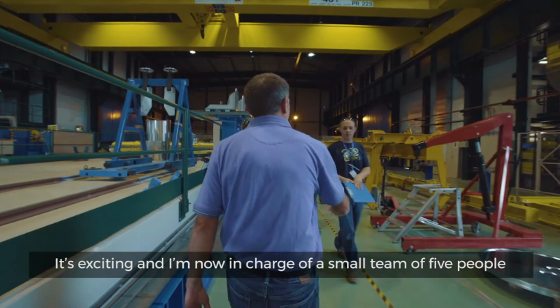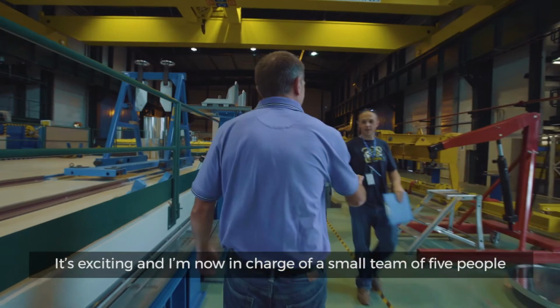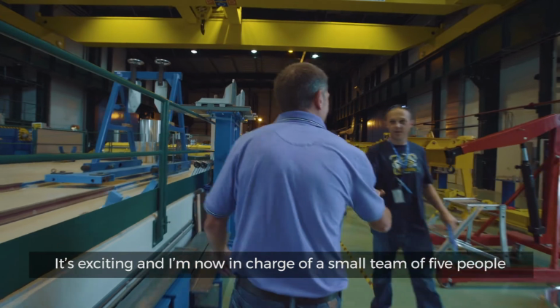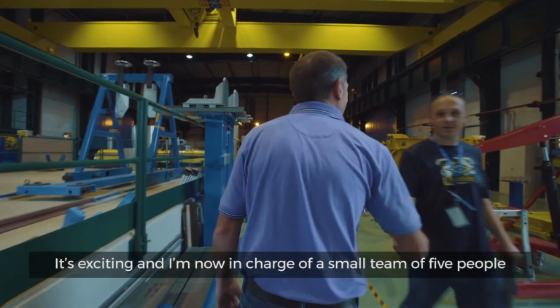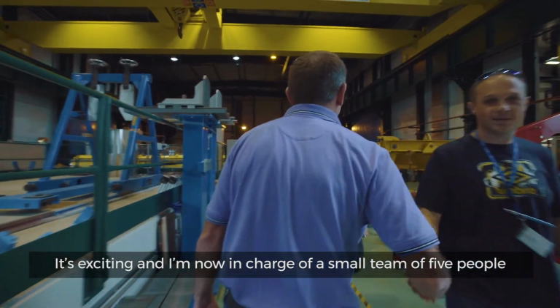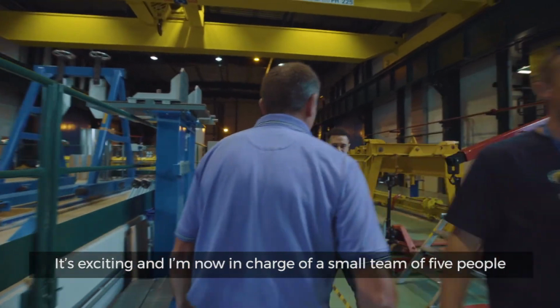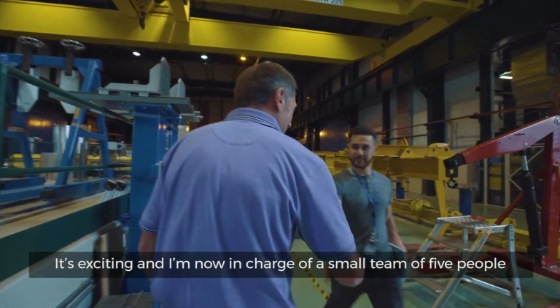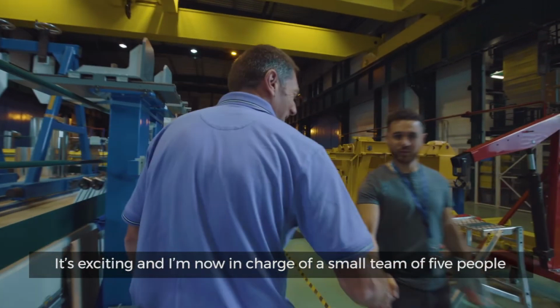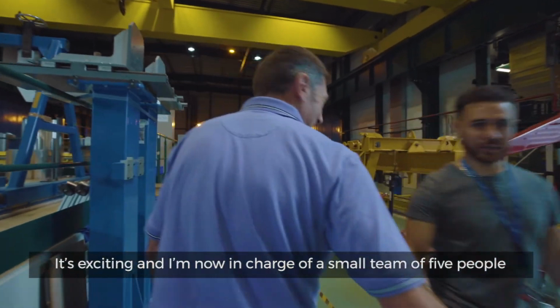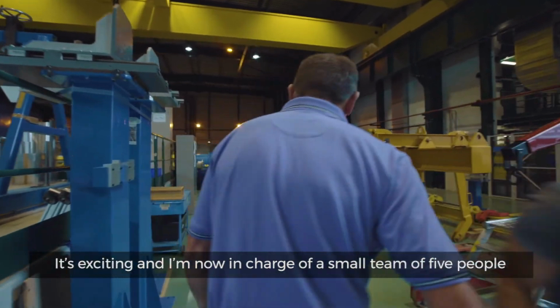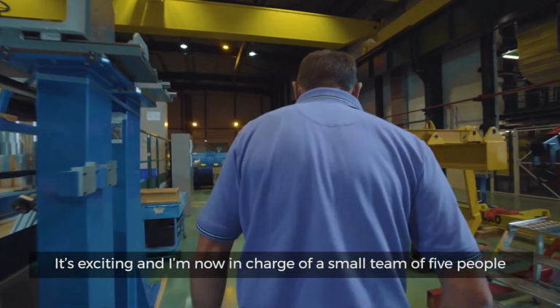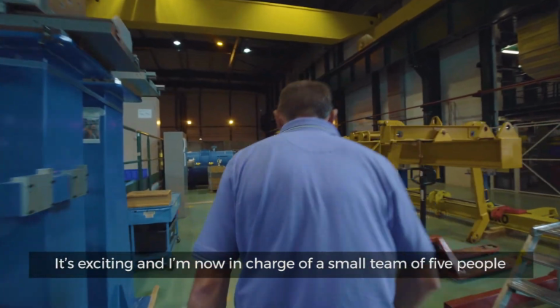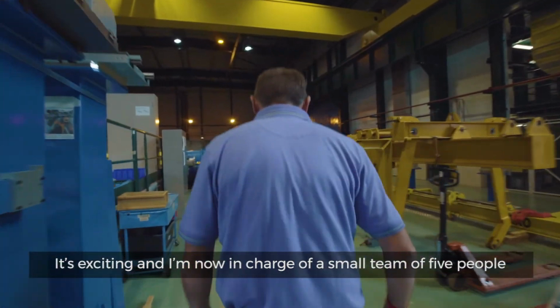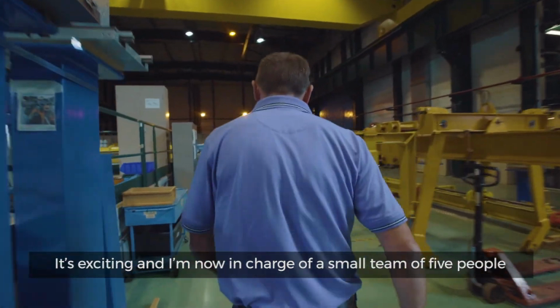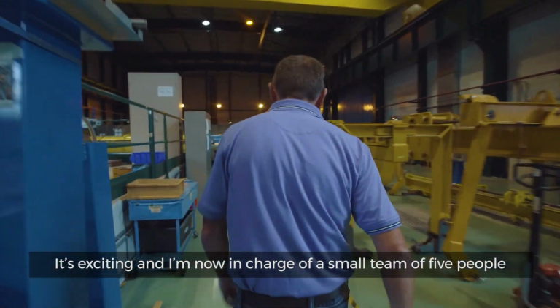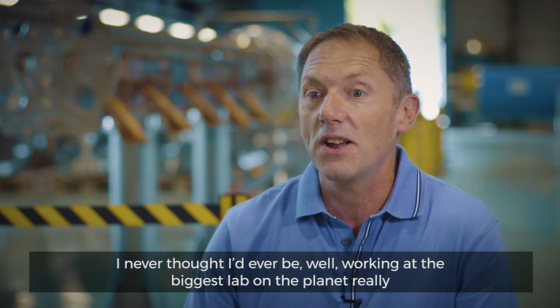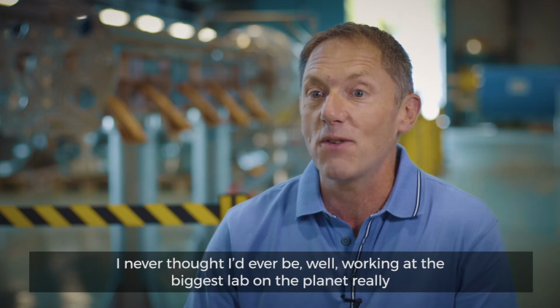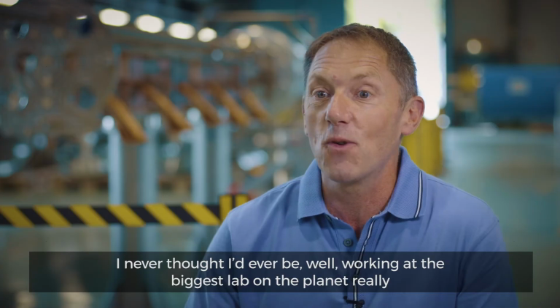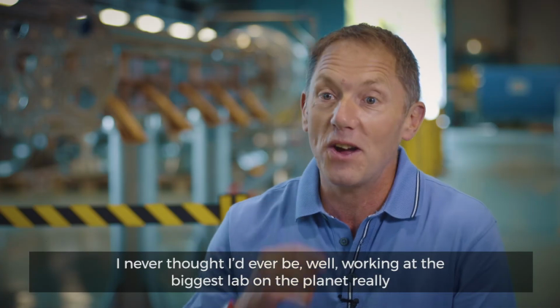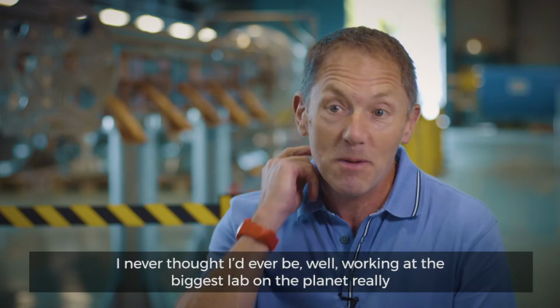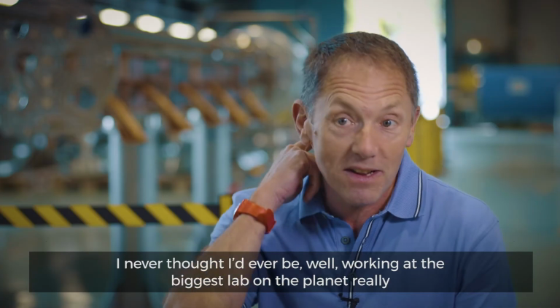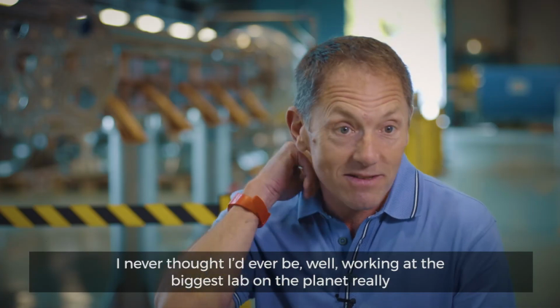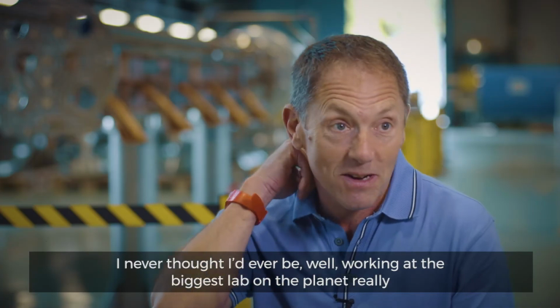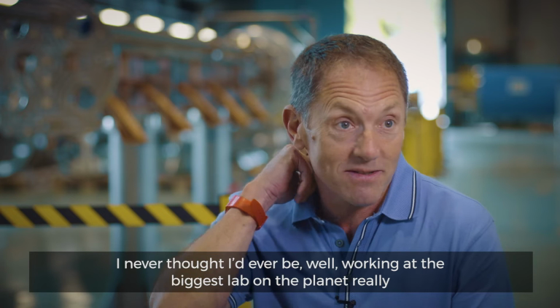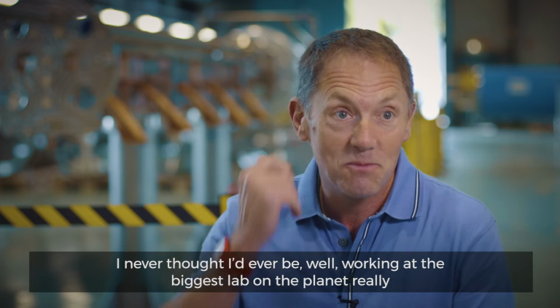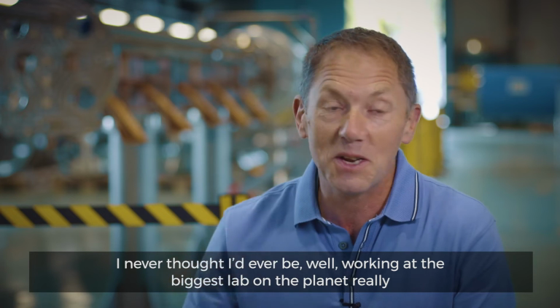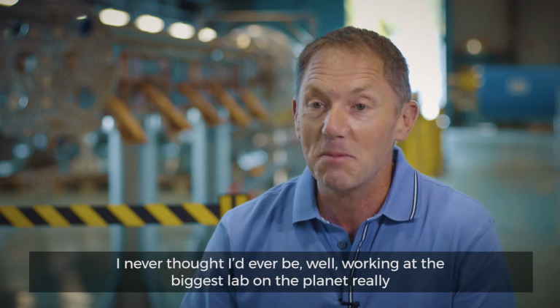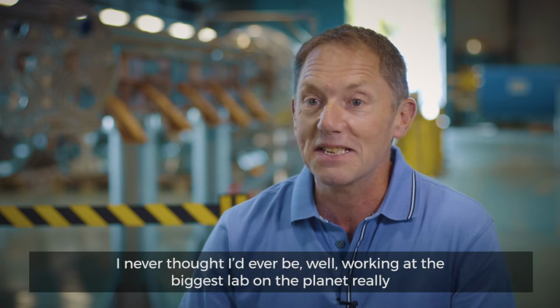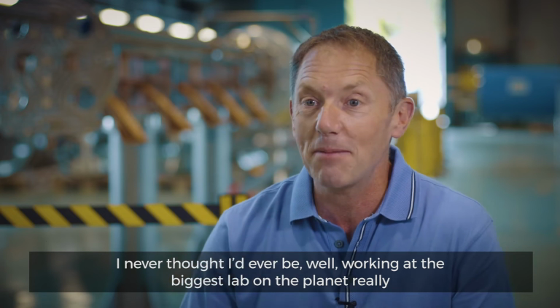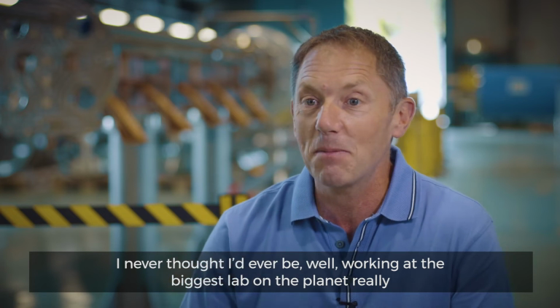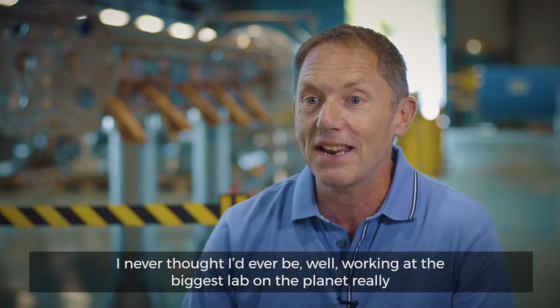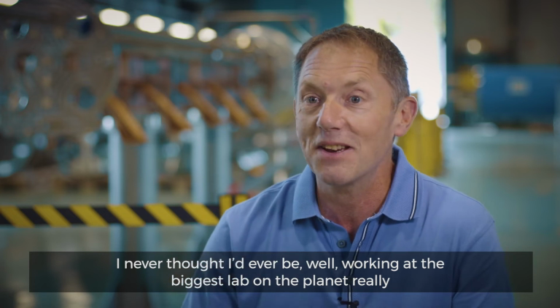It's exciting, and I'm now in charge of a small team of five people. I never thought I'd ever be working at the biggest lab on the planet, really.